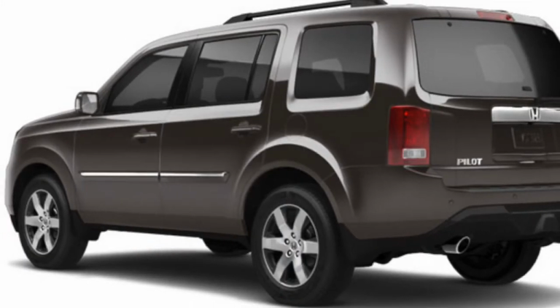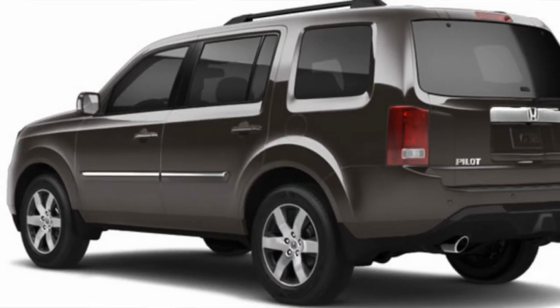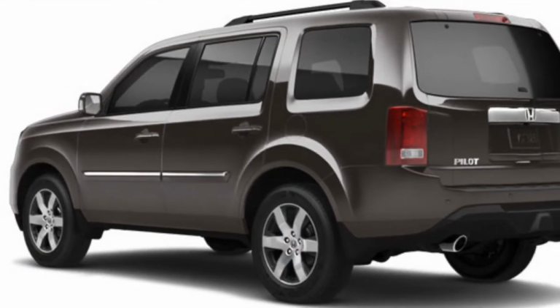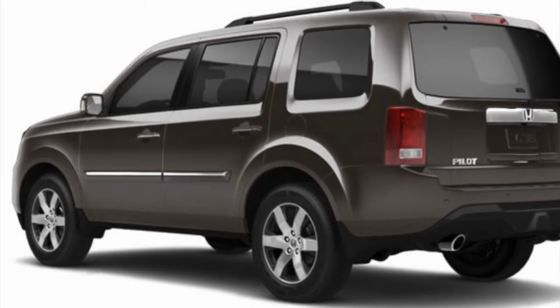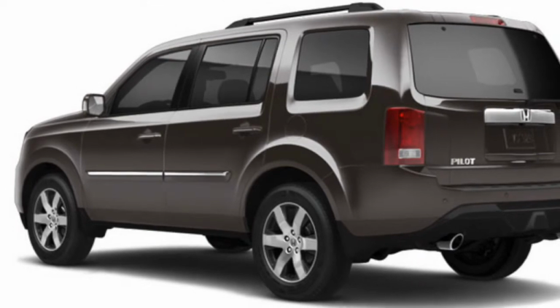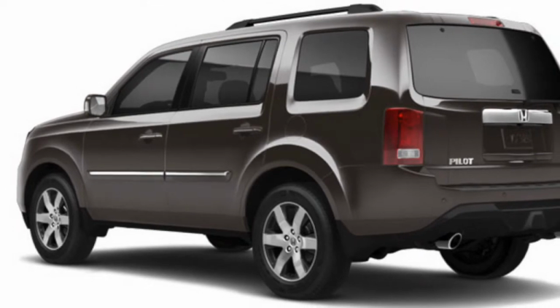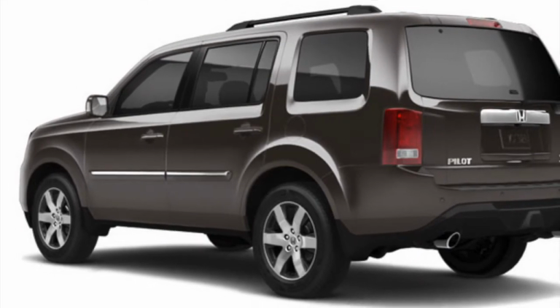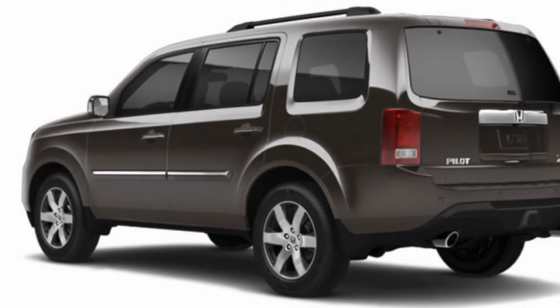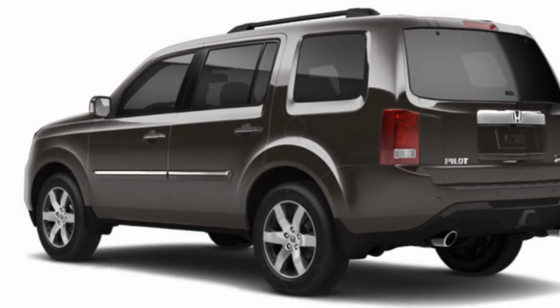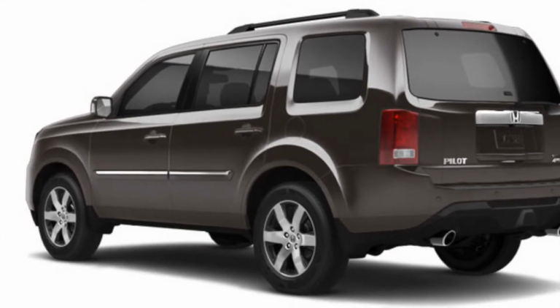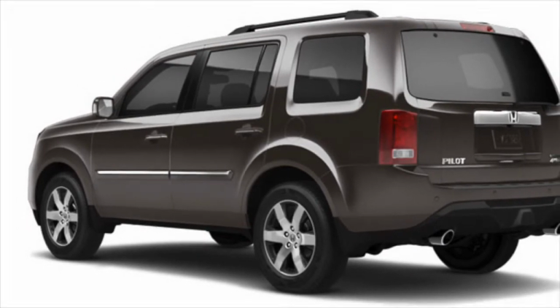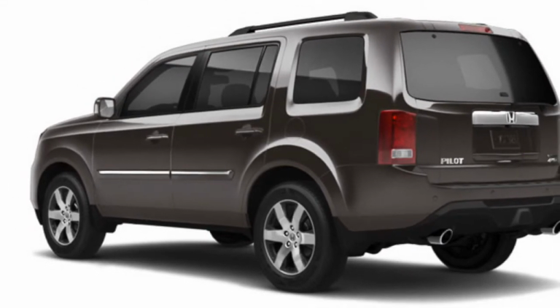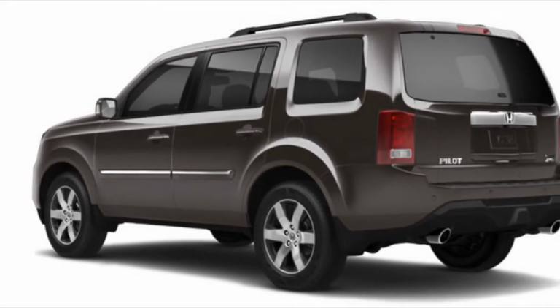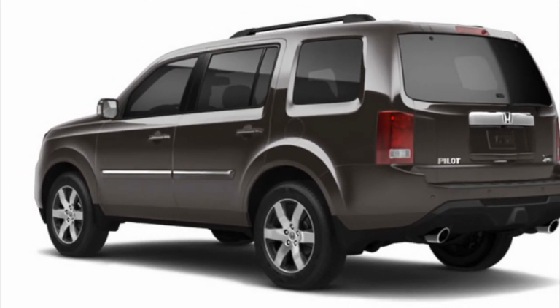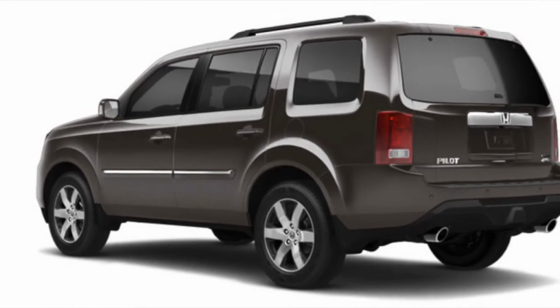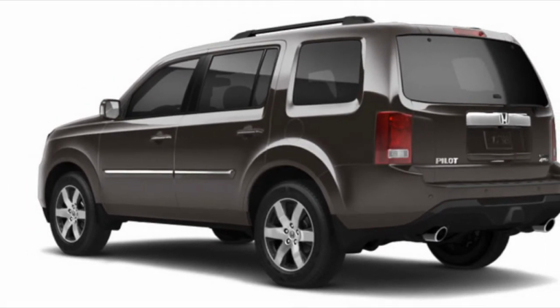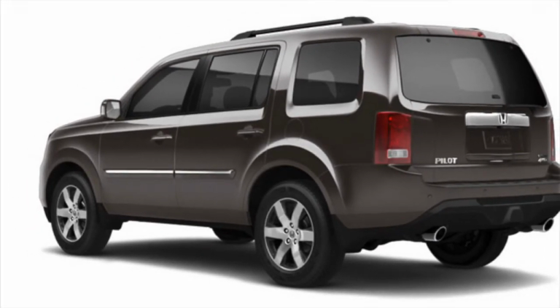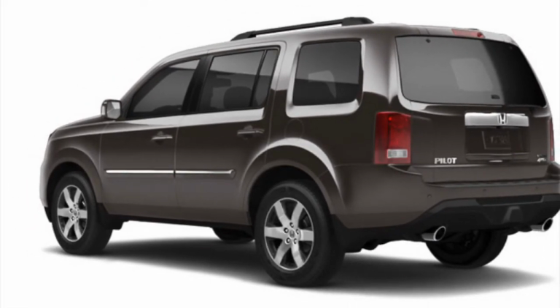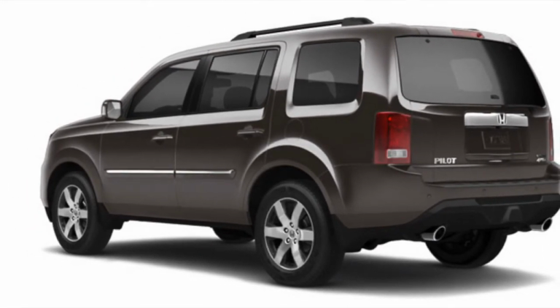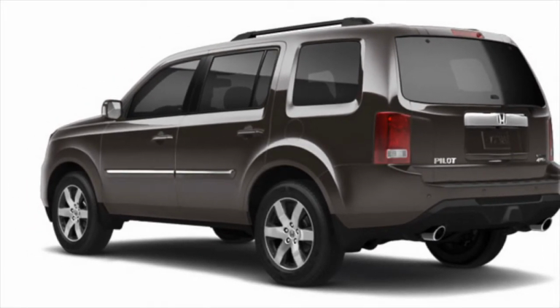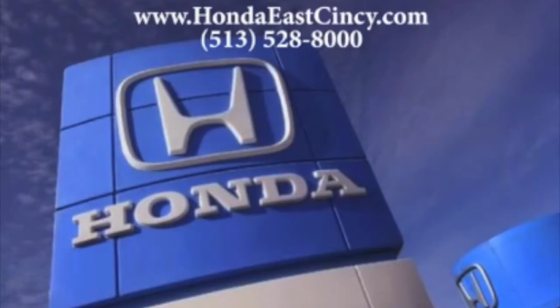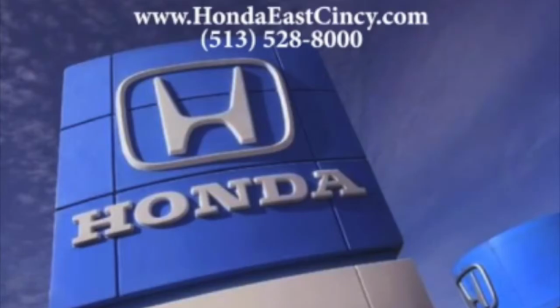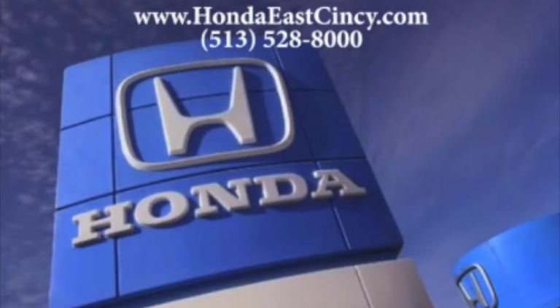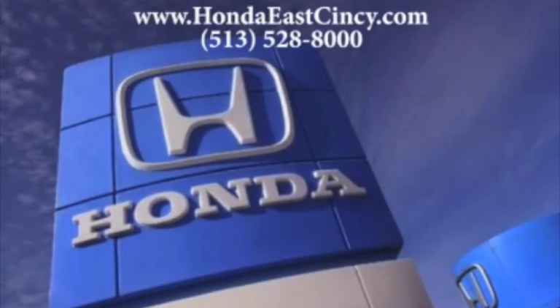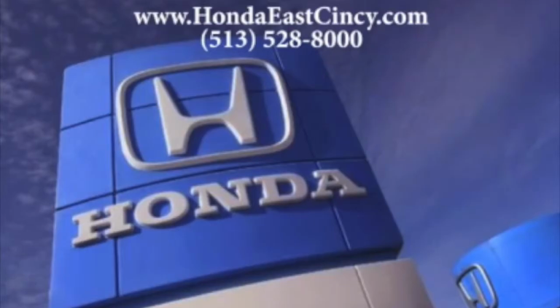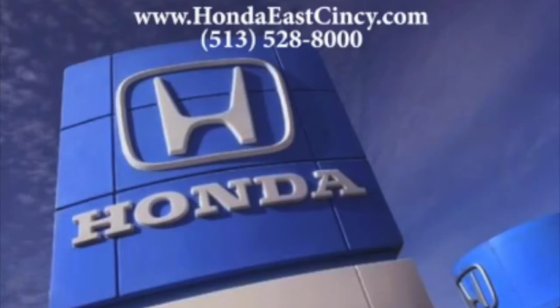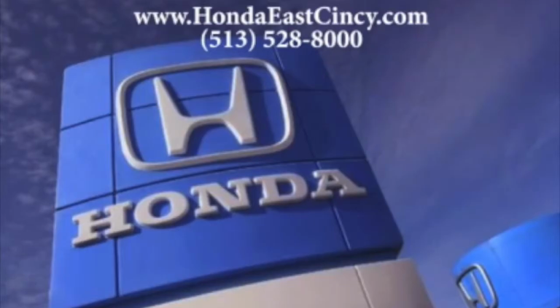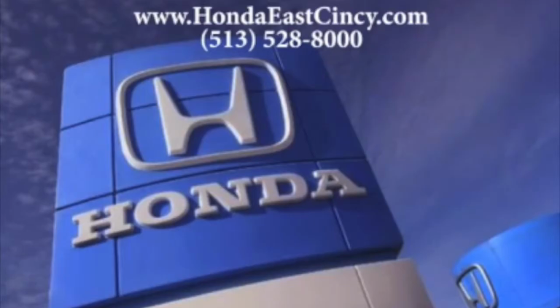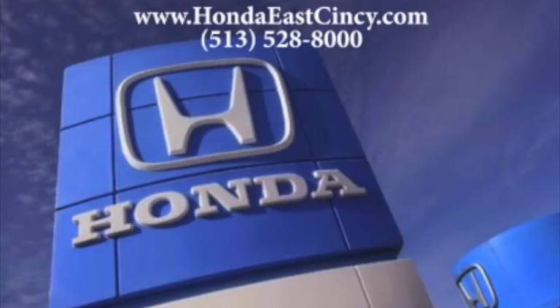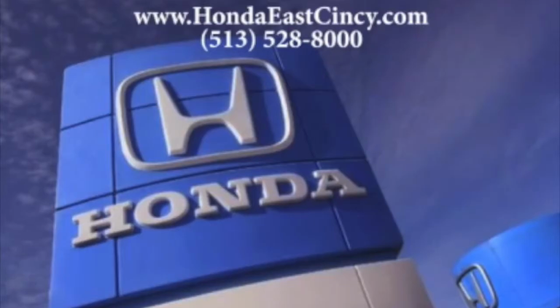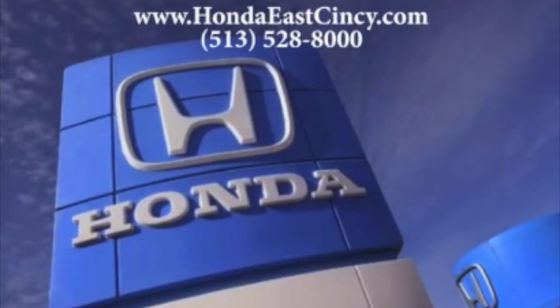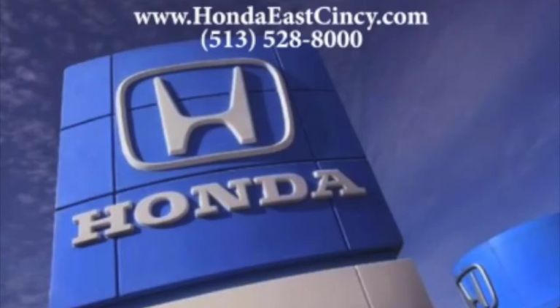Learn more about this new 2015 Honda at www.hondaeastcincy.com.